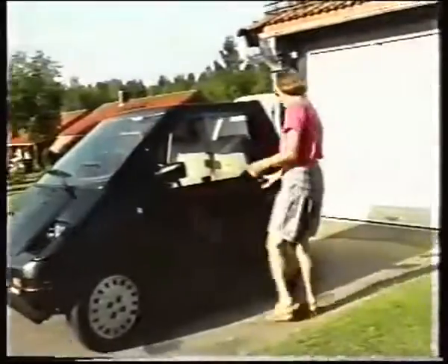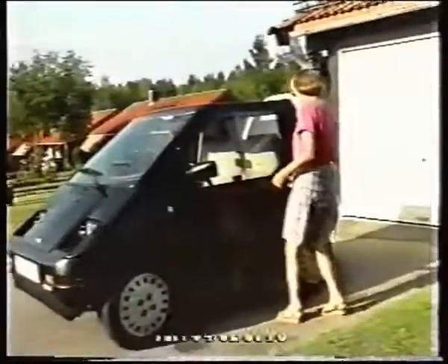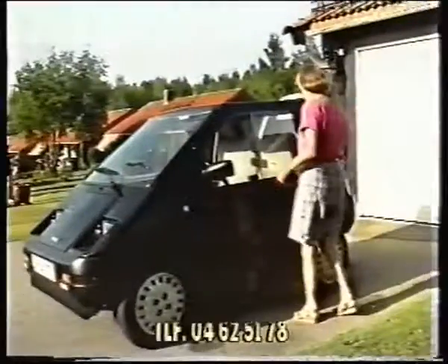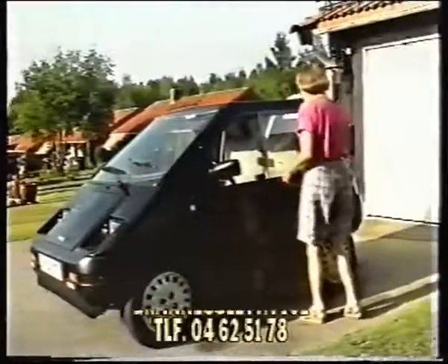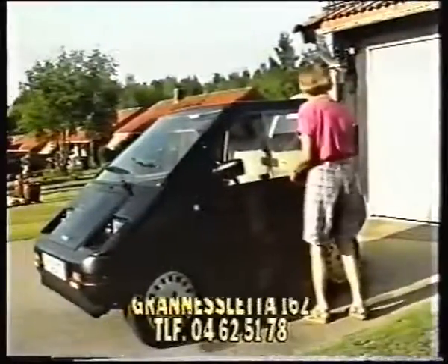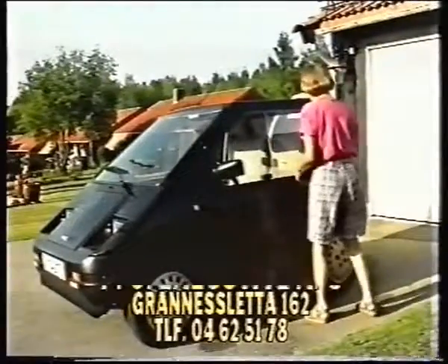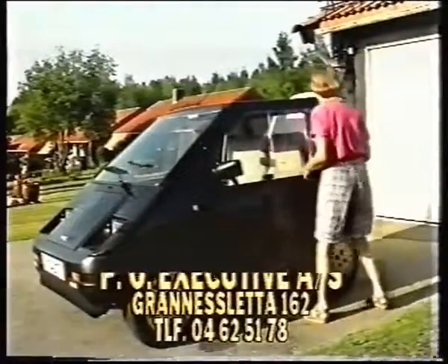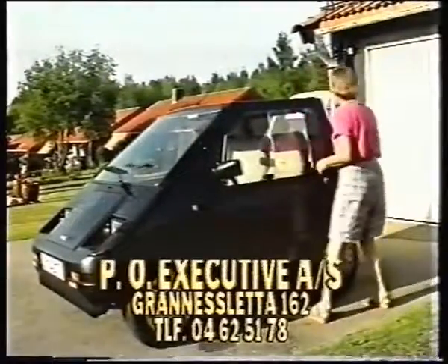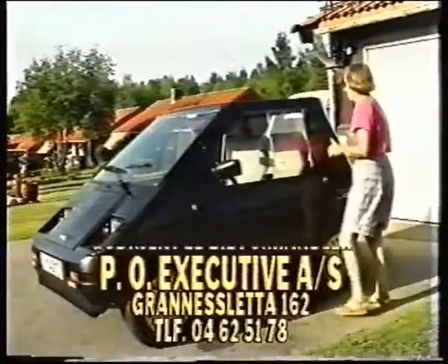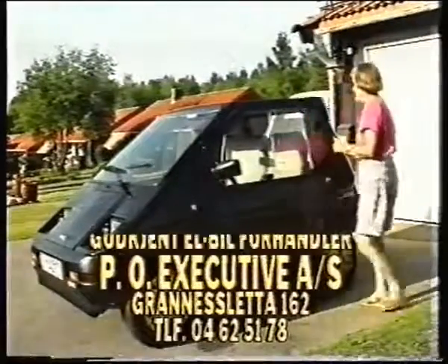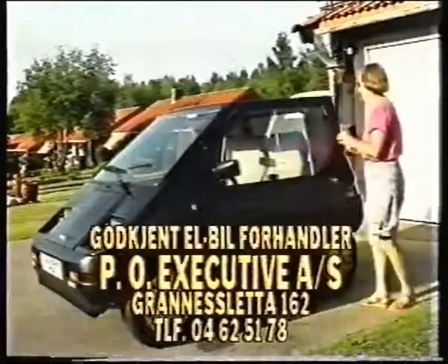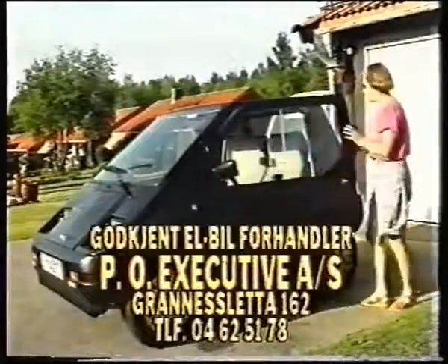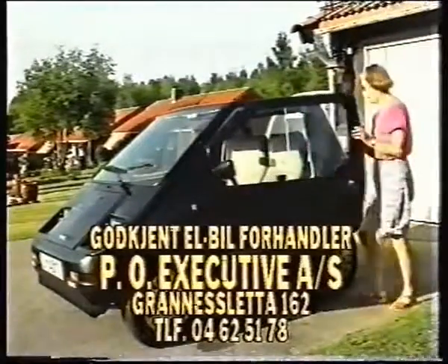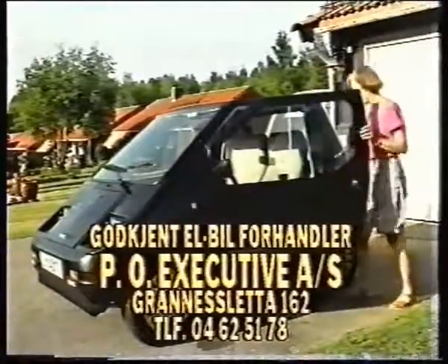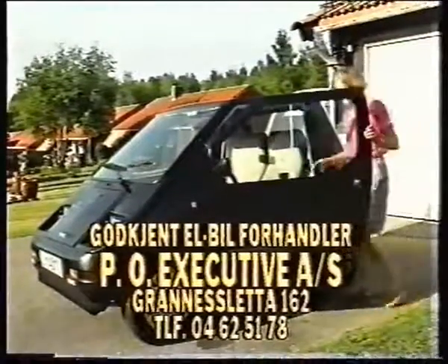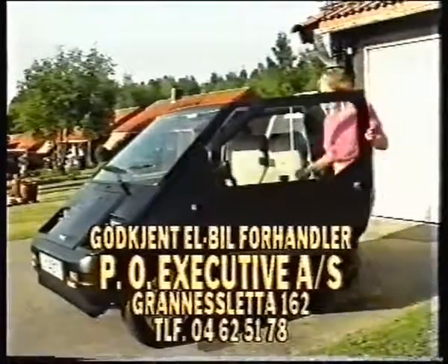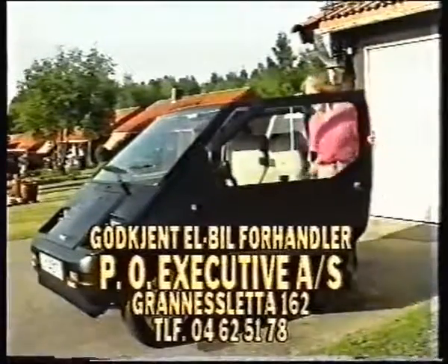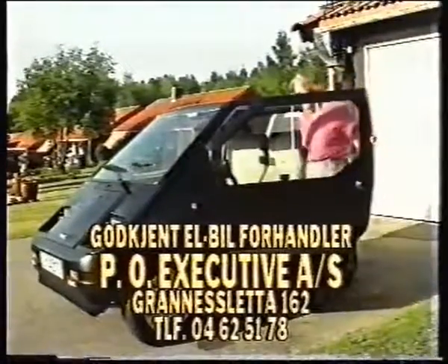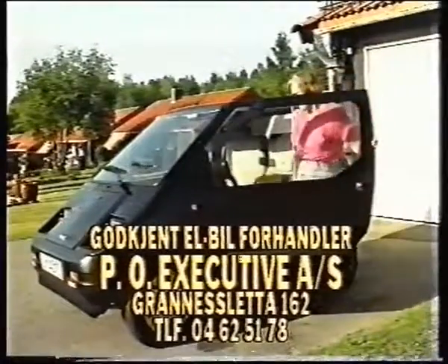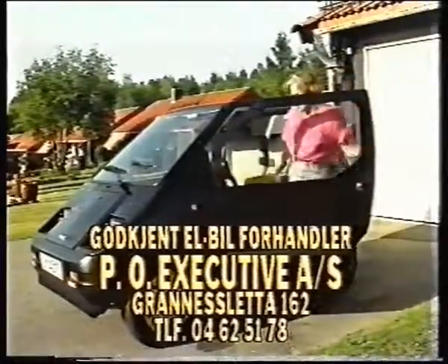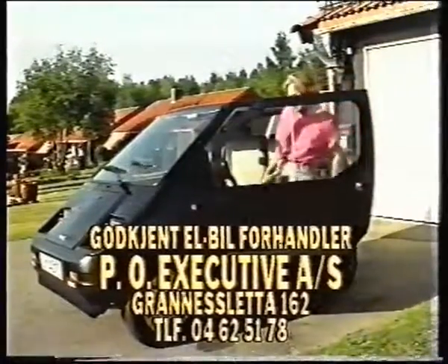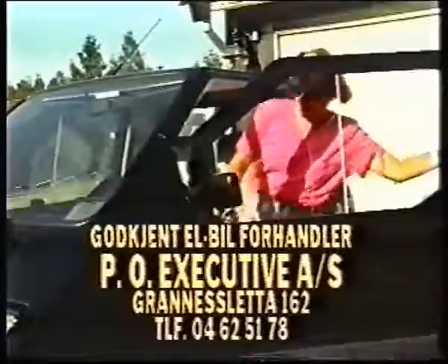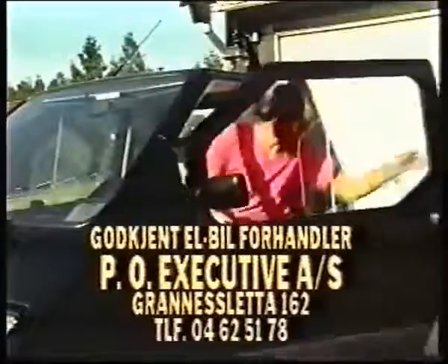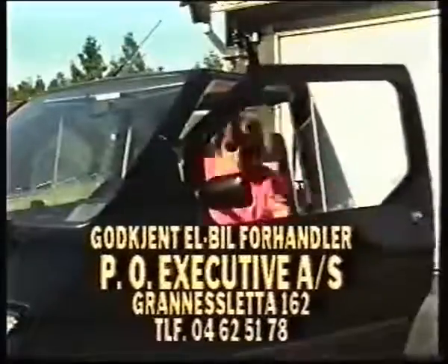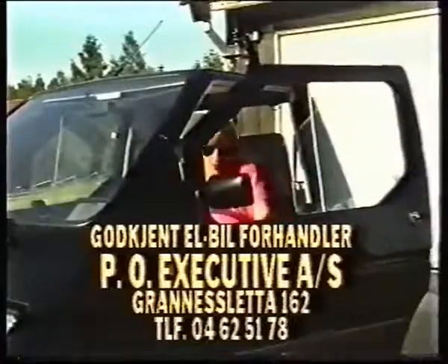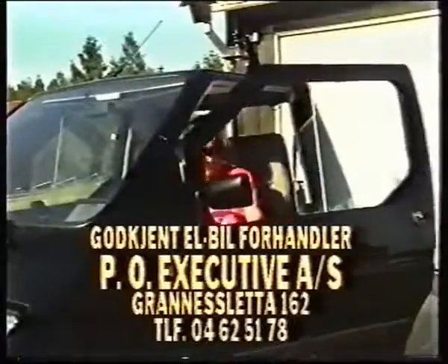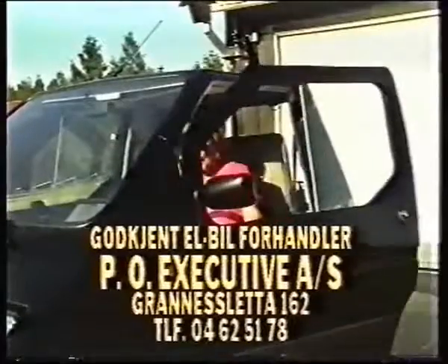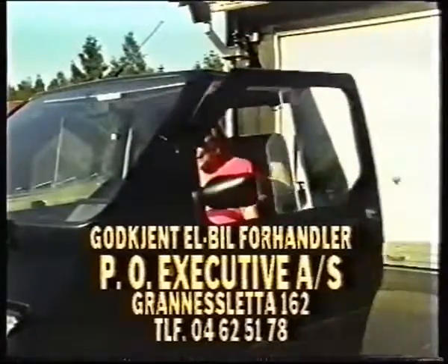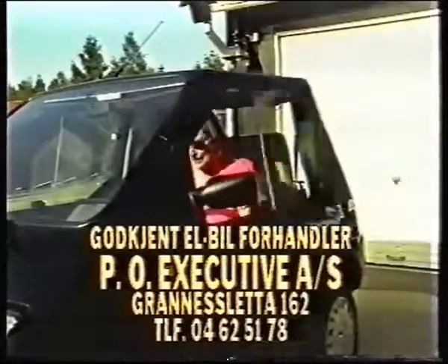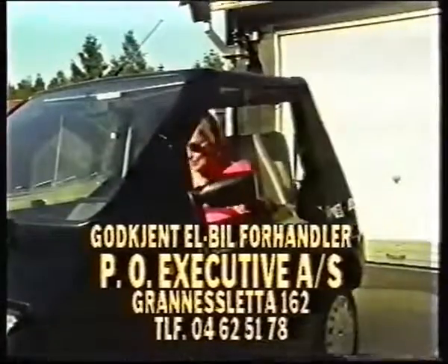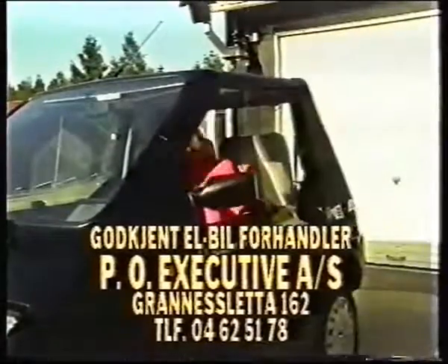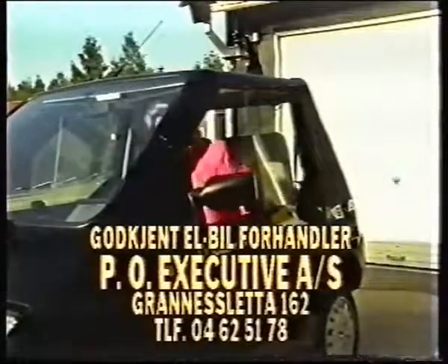Elbilen, elbilen, billig og god. Elbilen, elbilen, miljøvendig, må du tro.